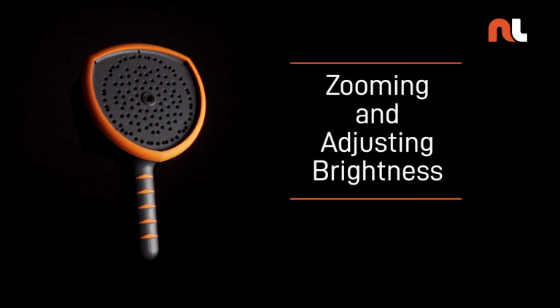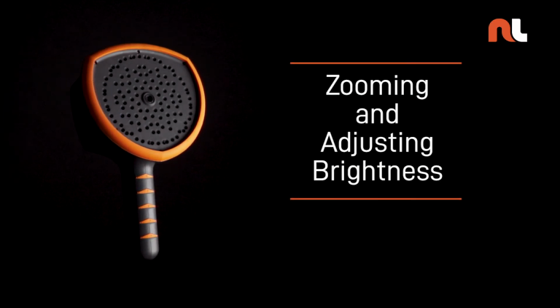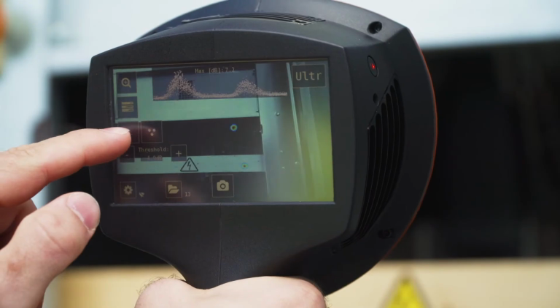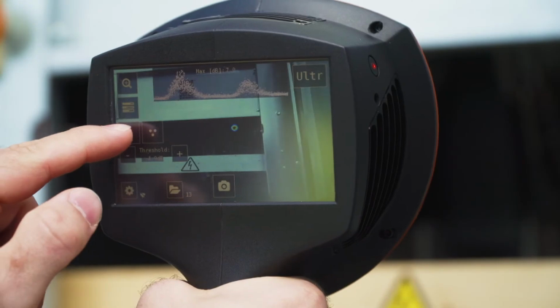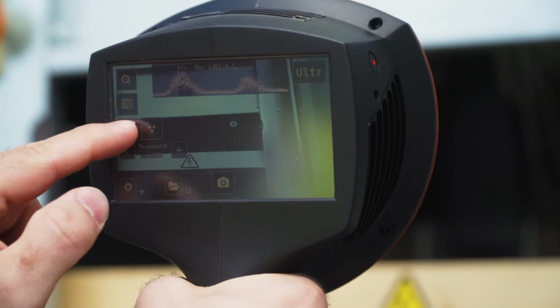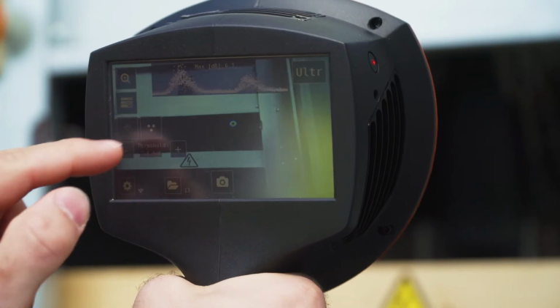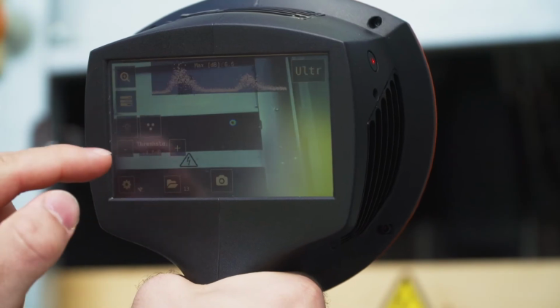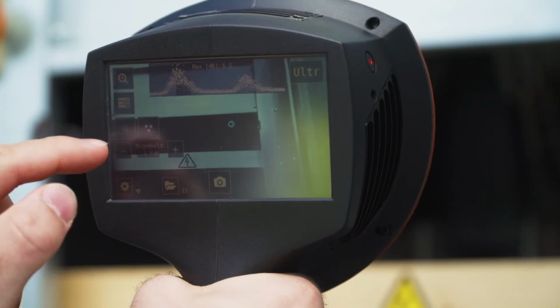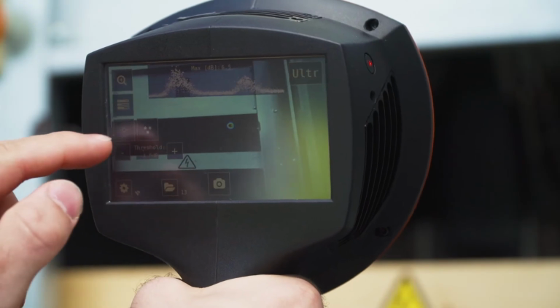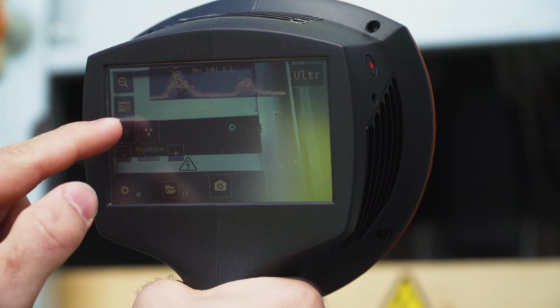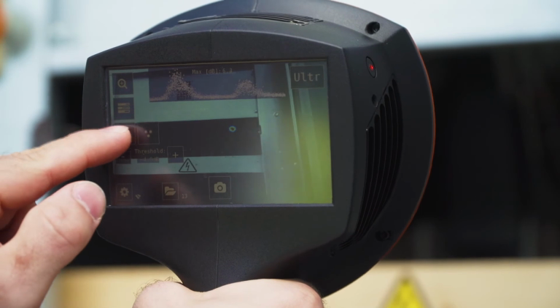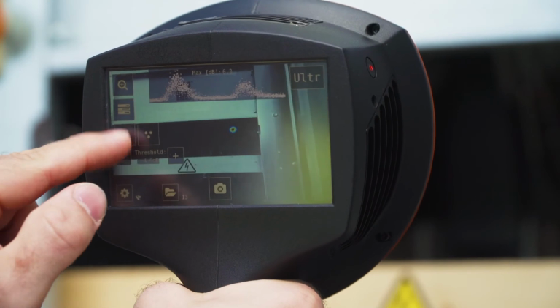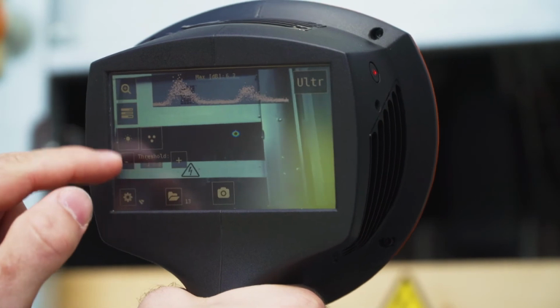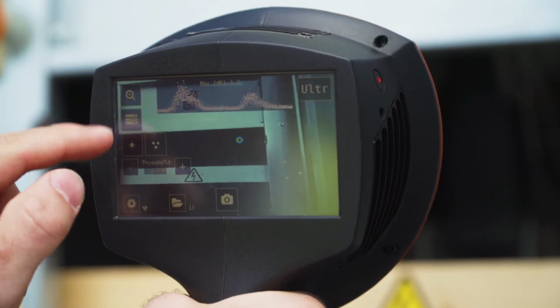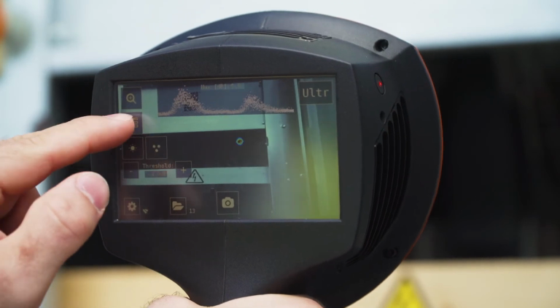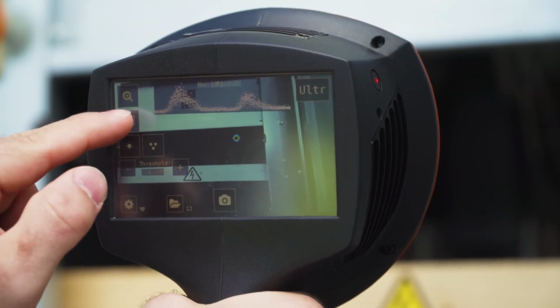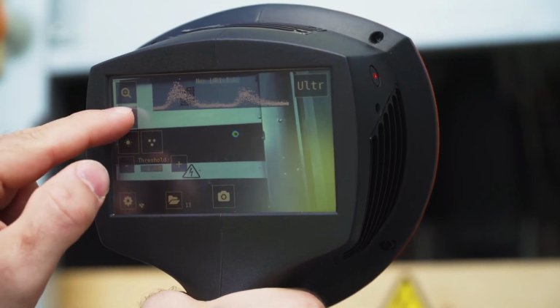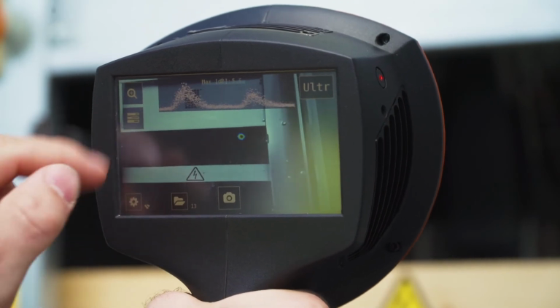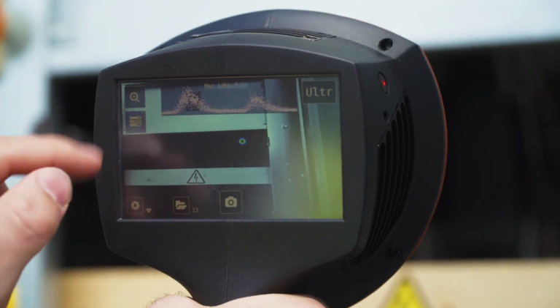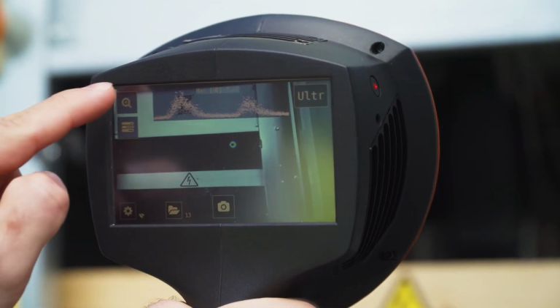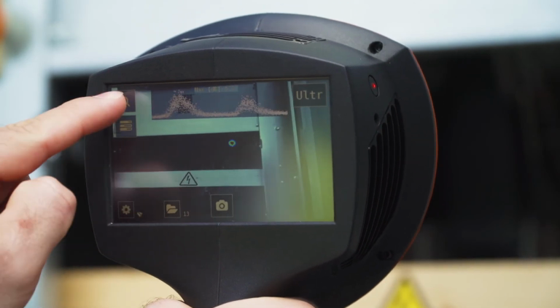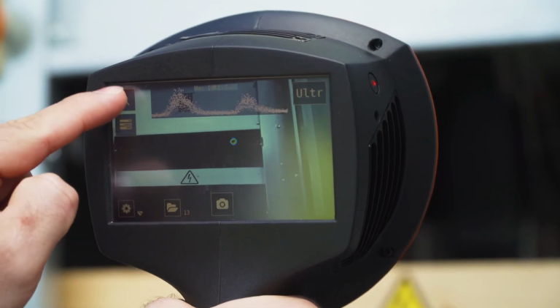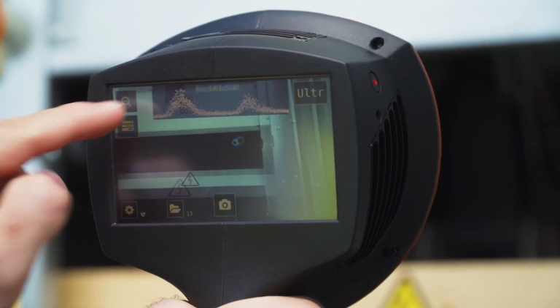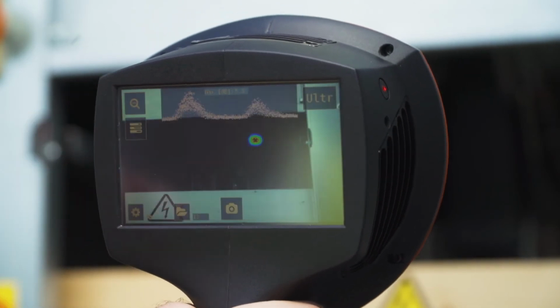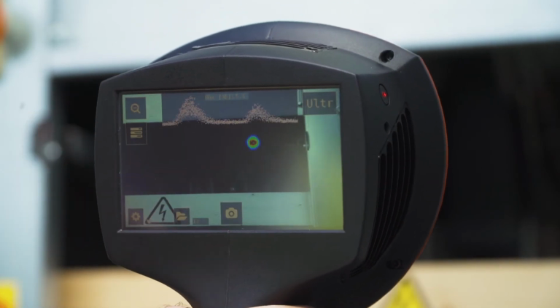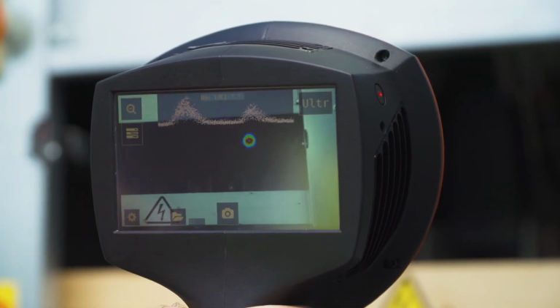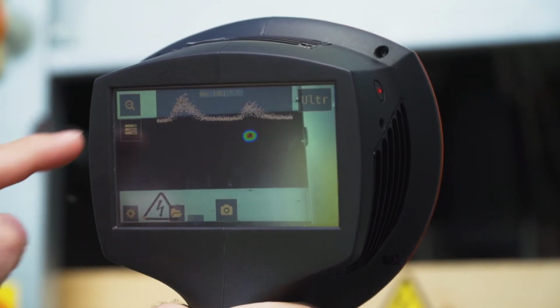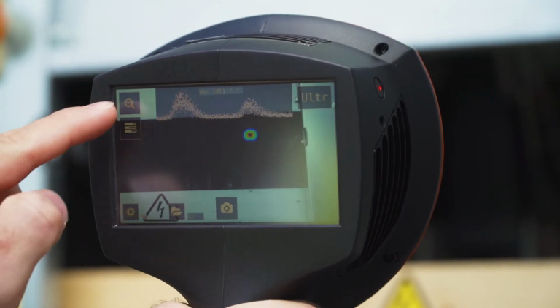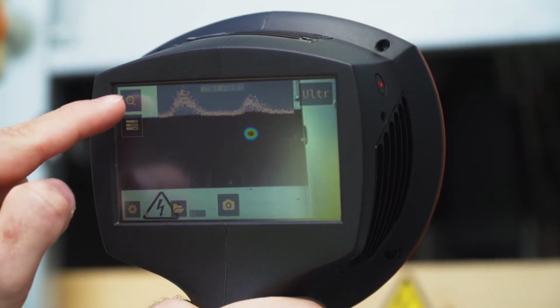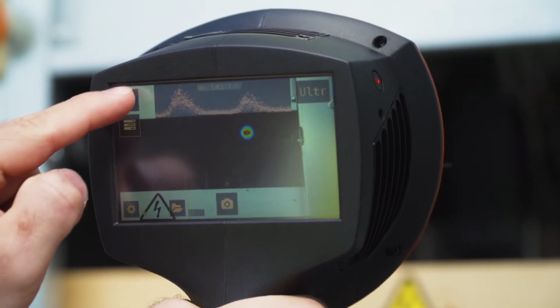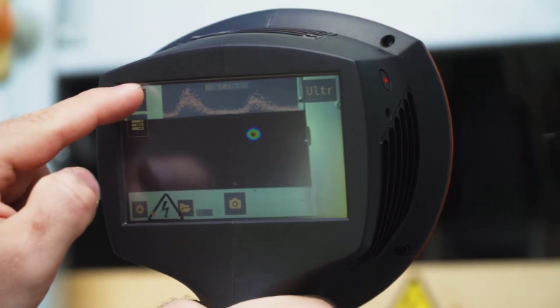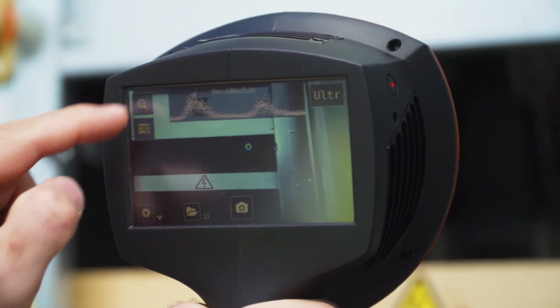You may adjust screen brightness and zoom in or out with the camera.